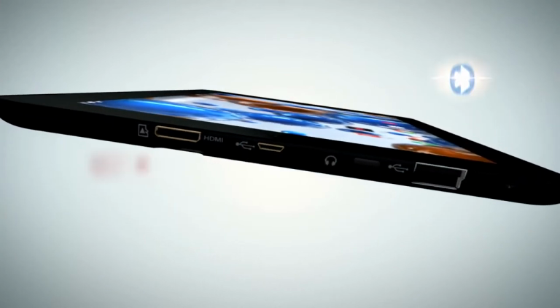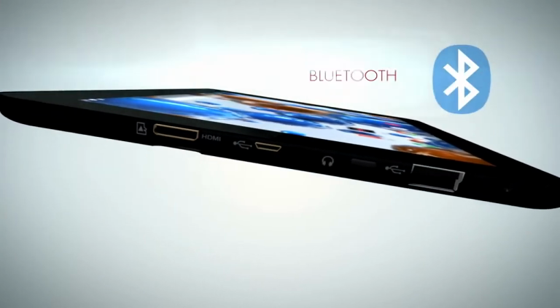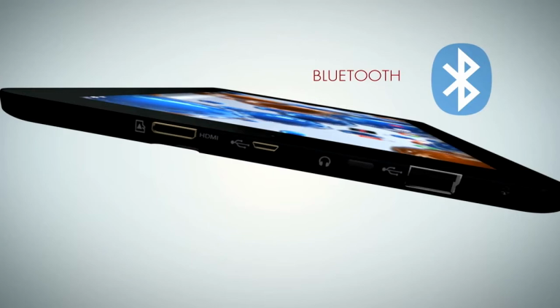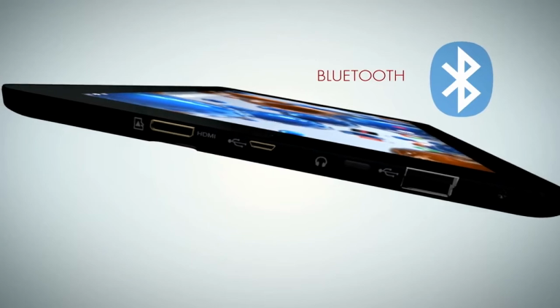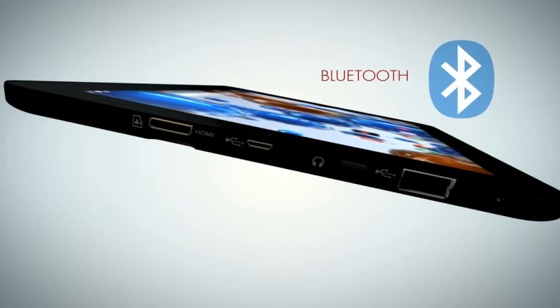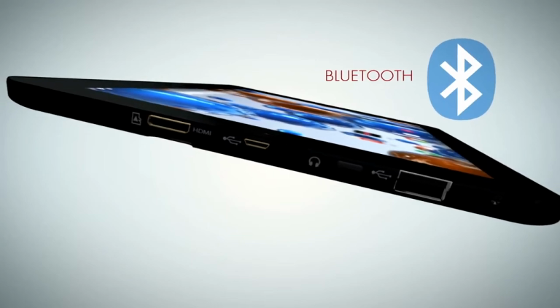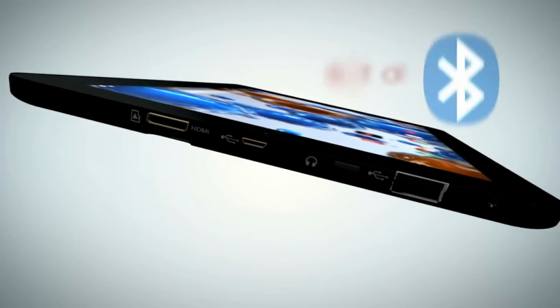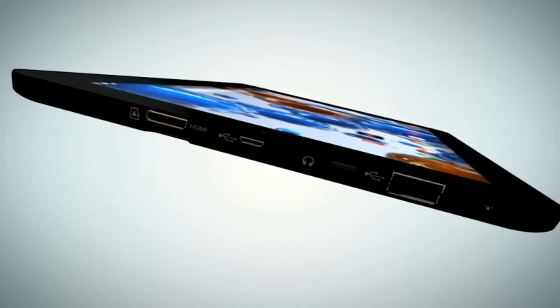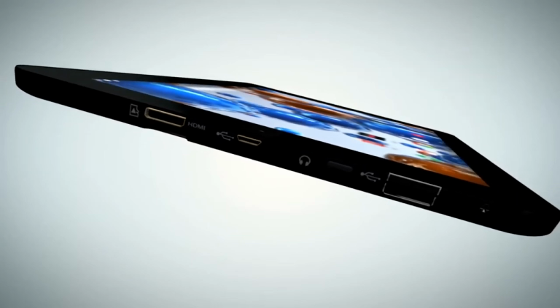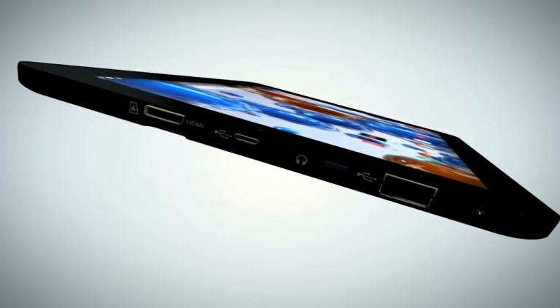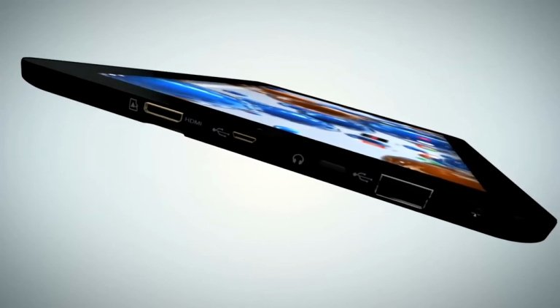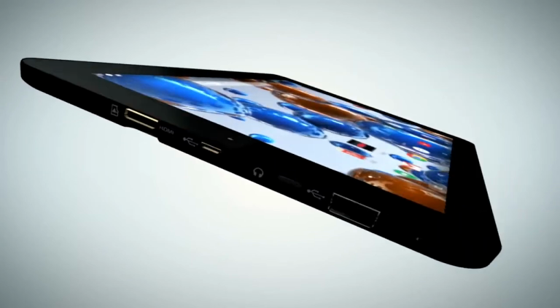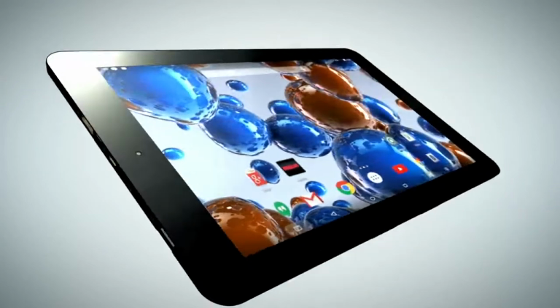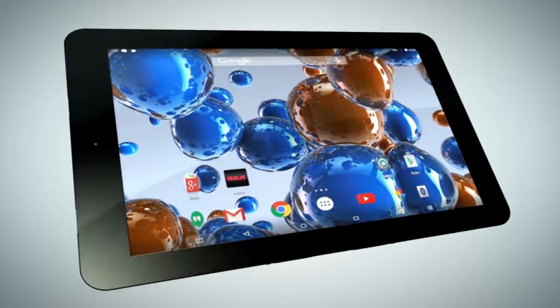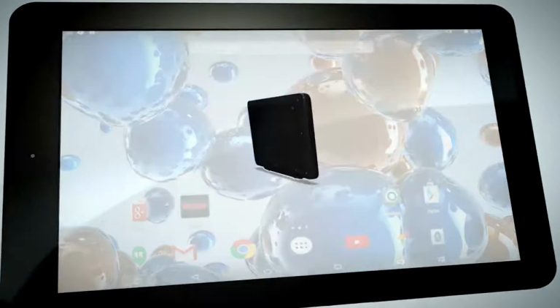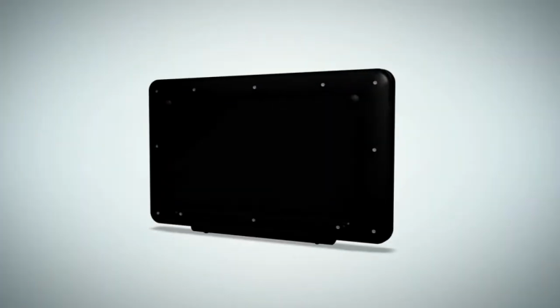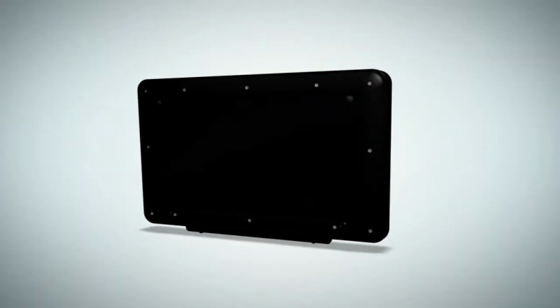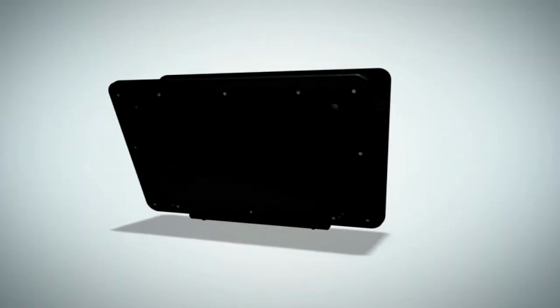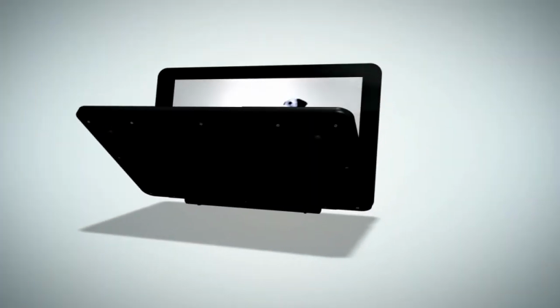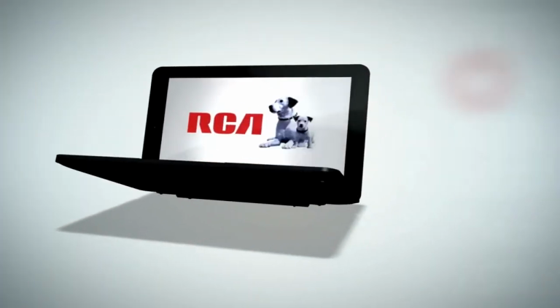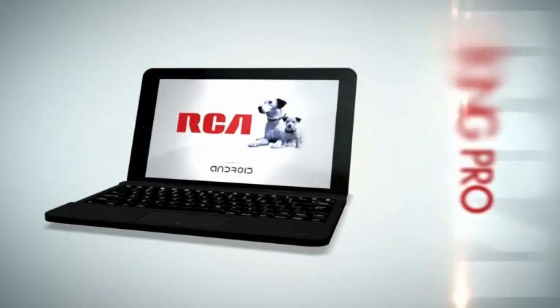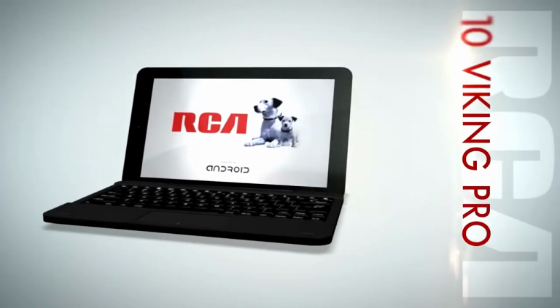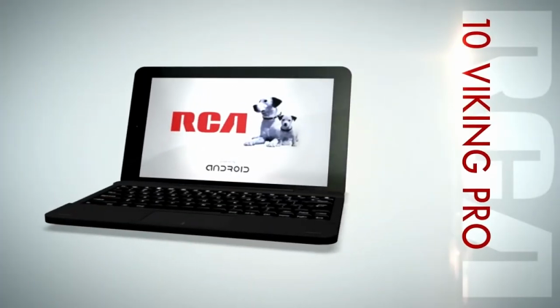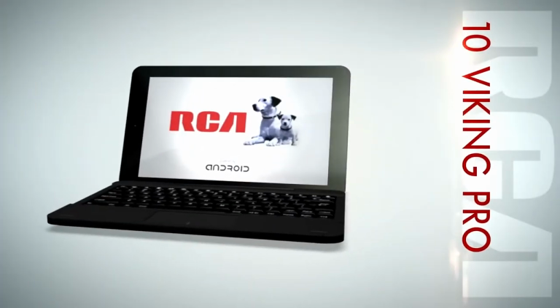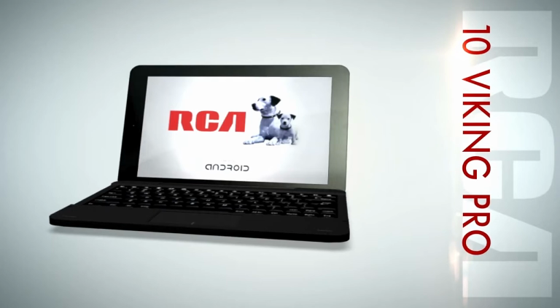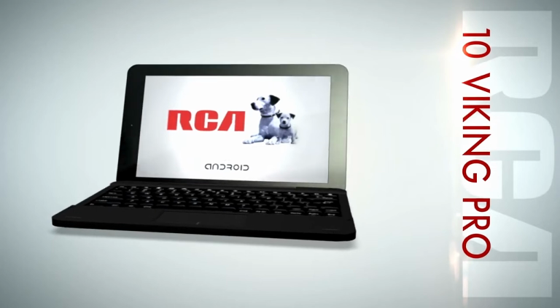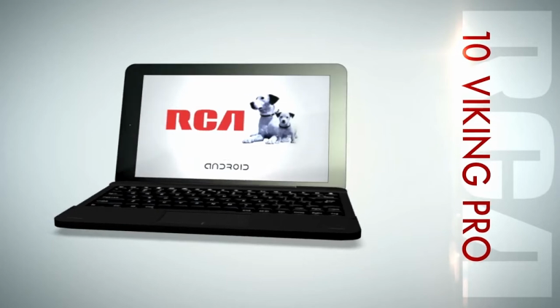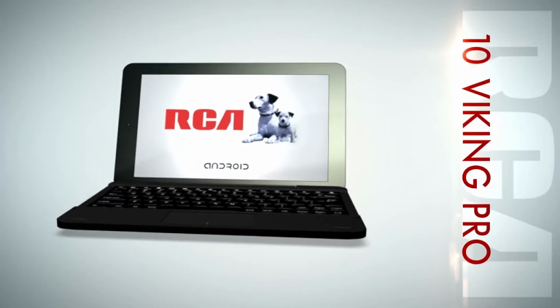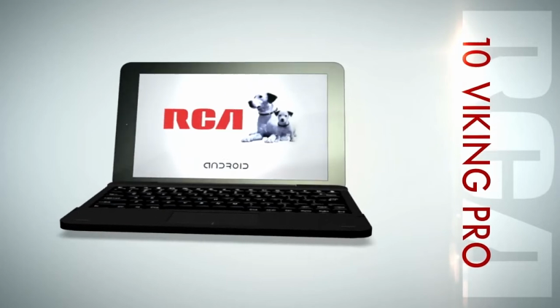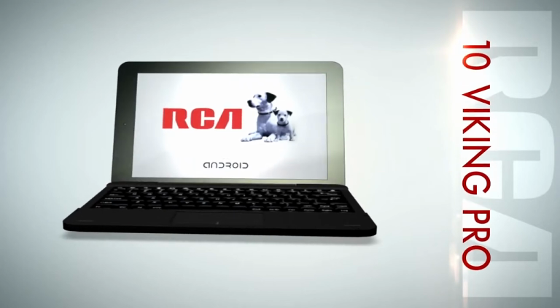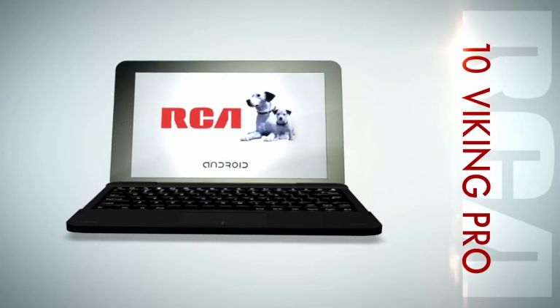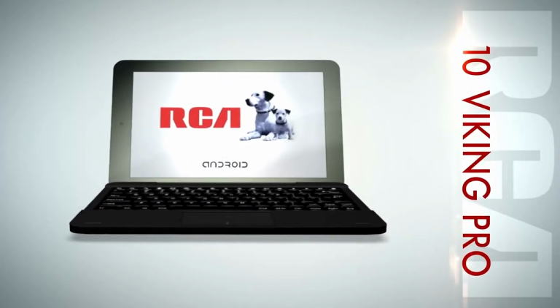Use Bluetooth to pair with nearby devices. Make the smart choice. Take the RCA 10 Viking Pro home today for an affordable price.